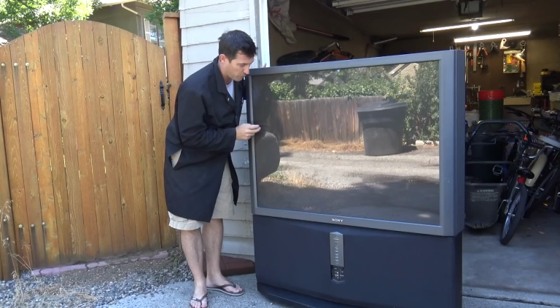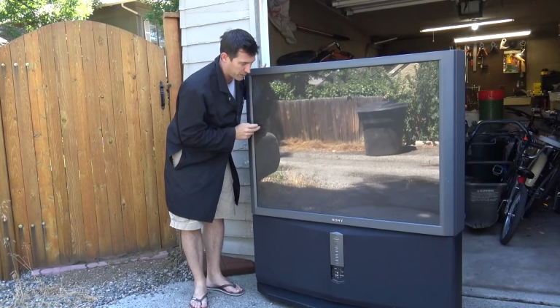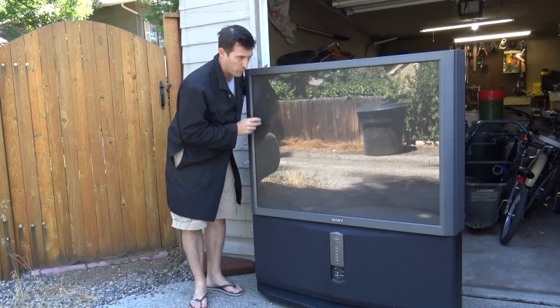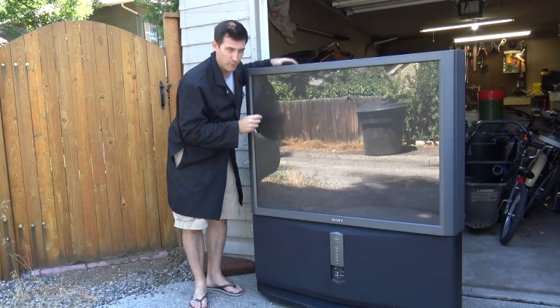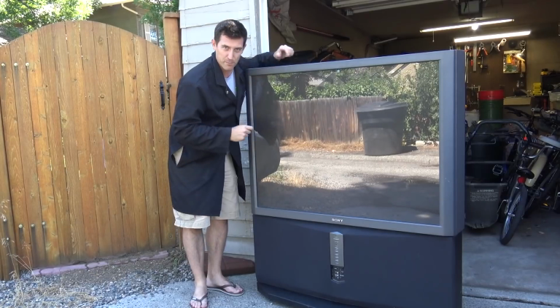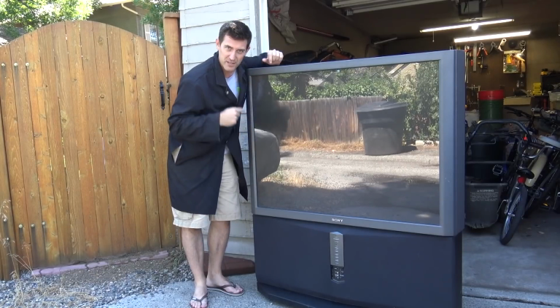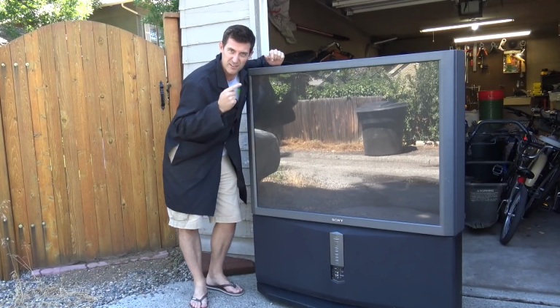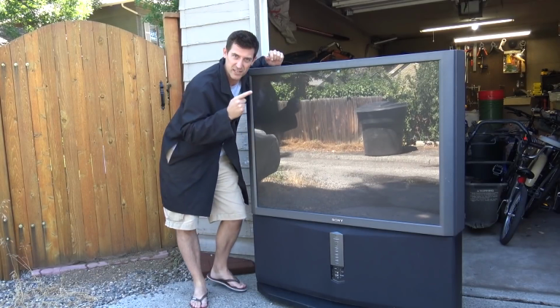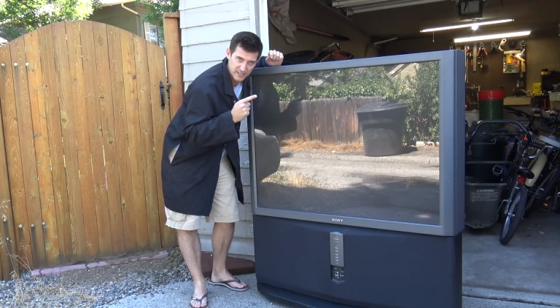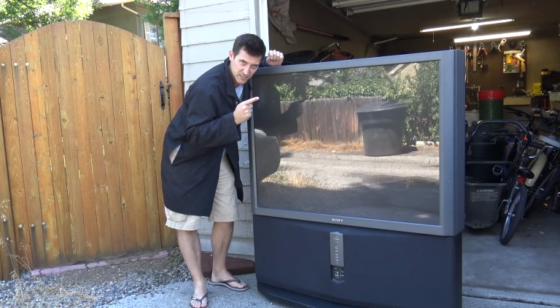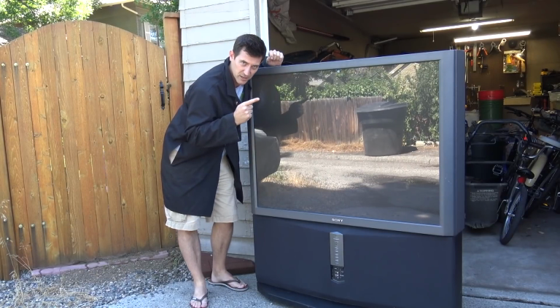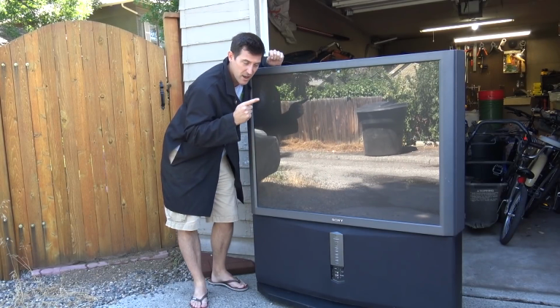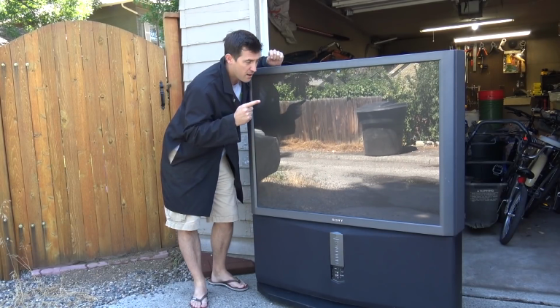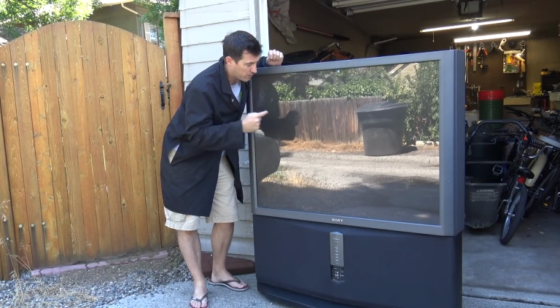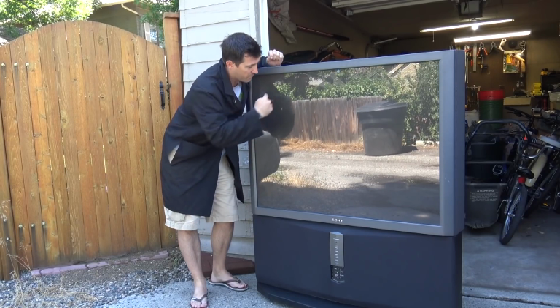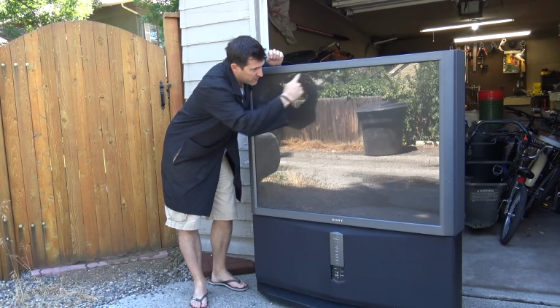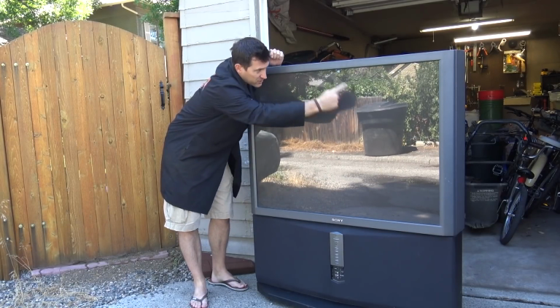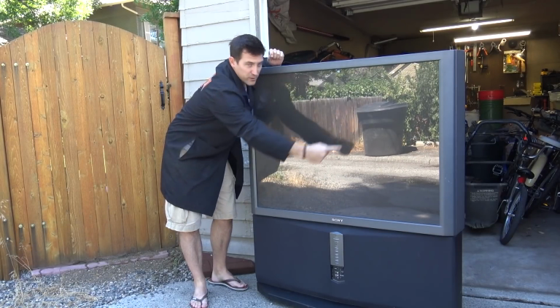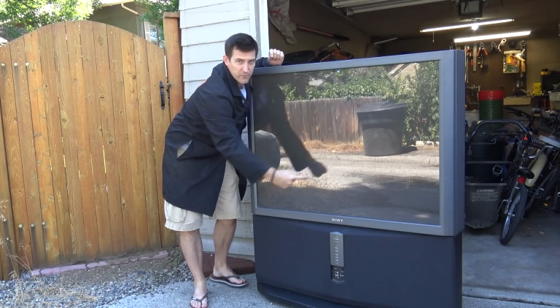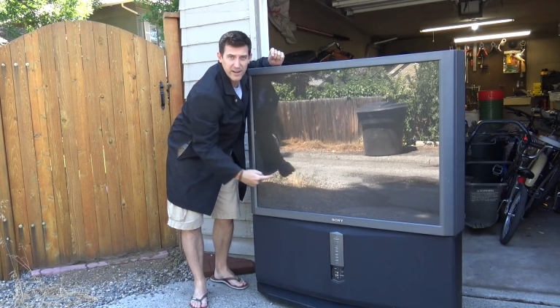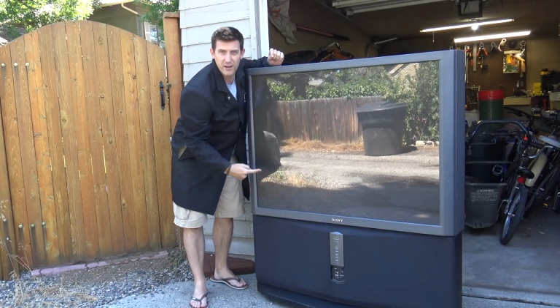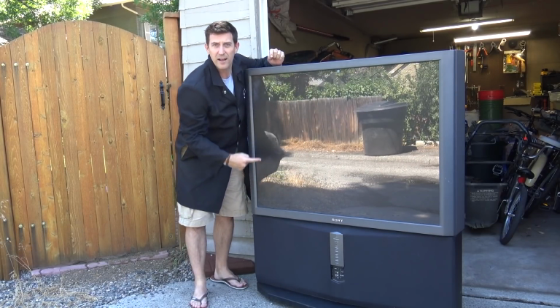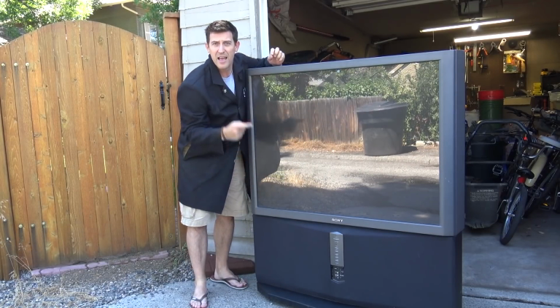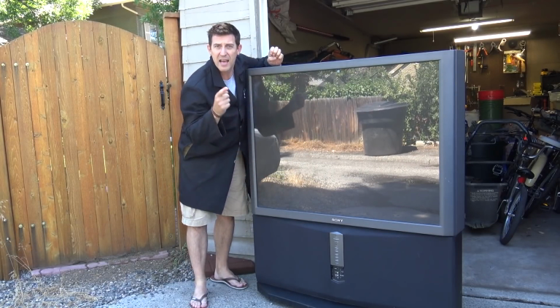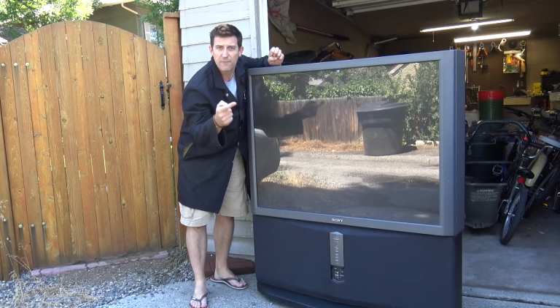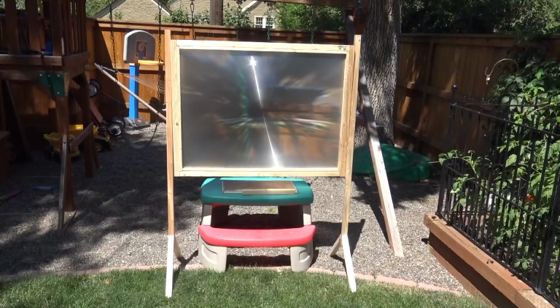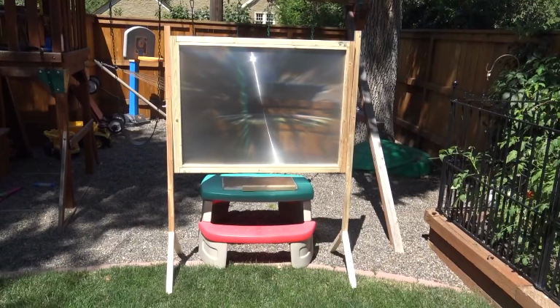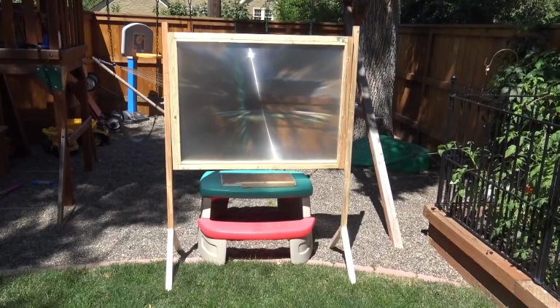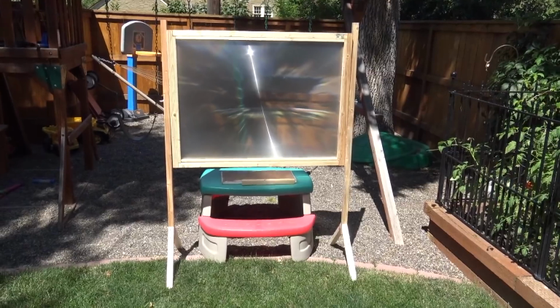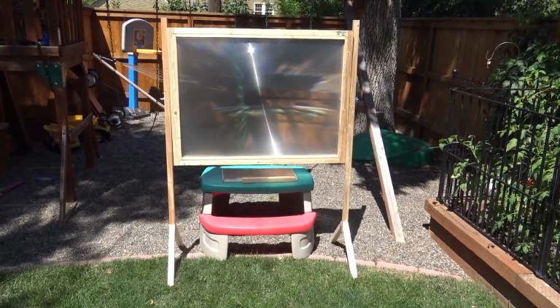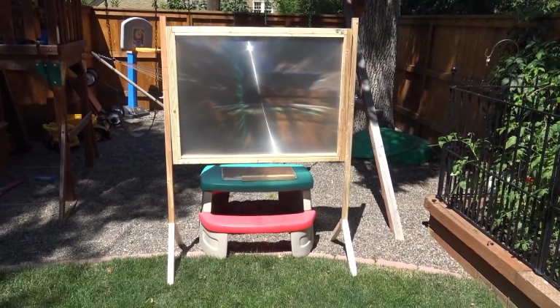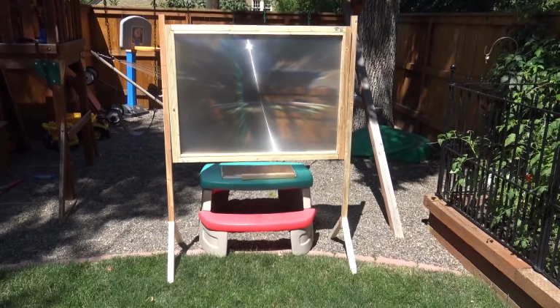What would I want with a big TV like this? Well, this screen right here has a Fresnel lens inside.